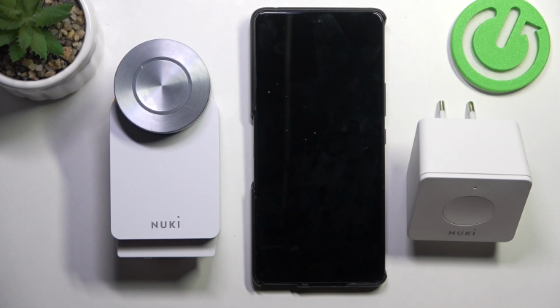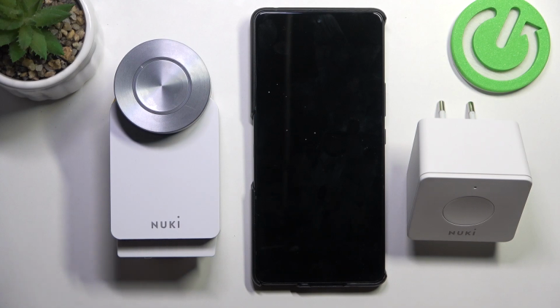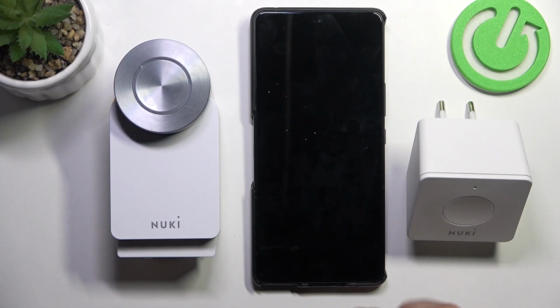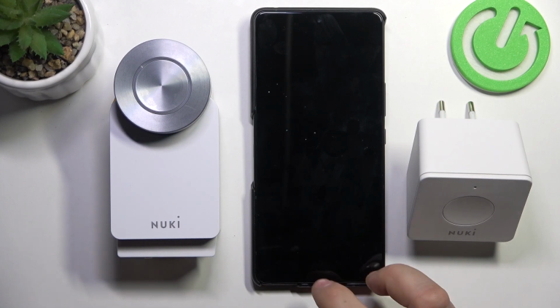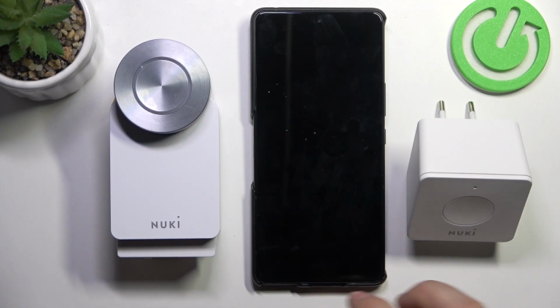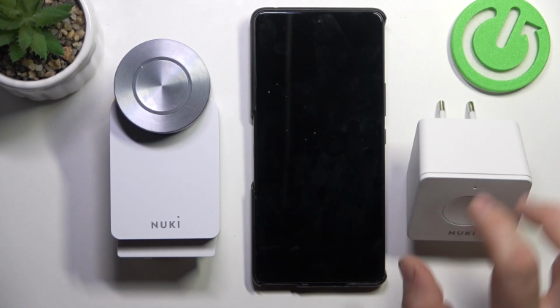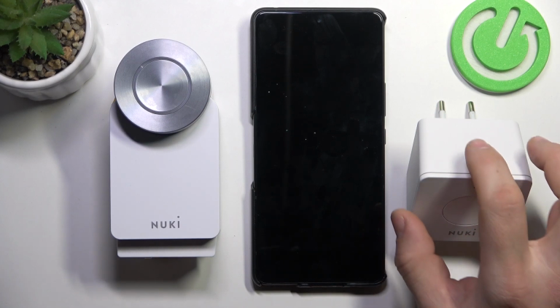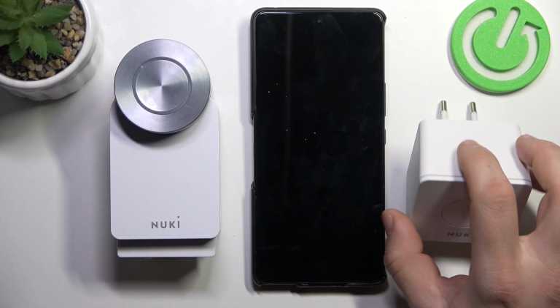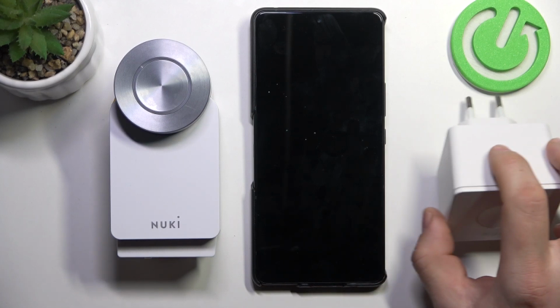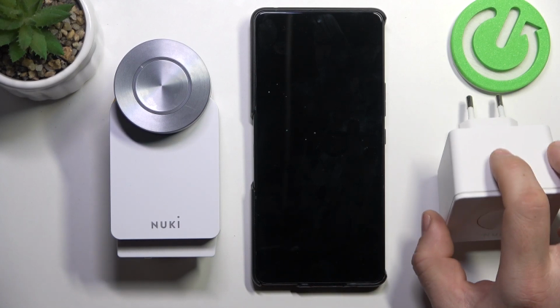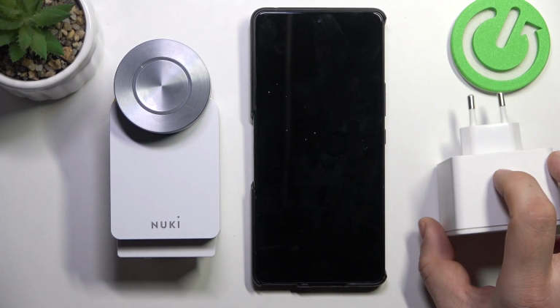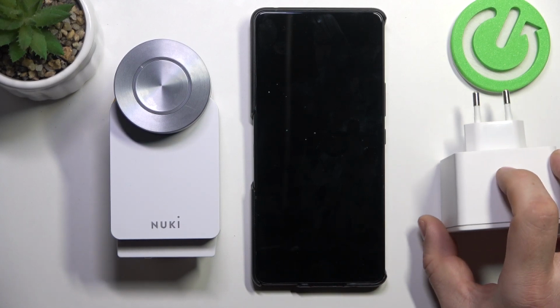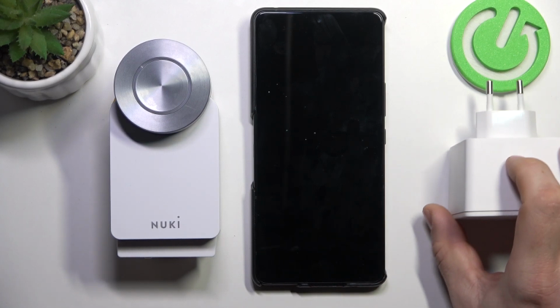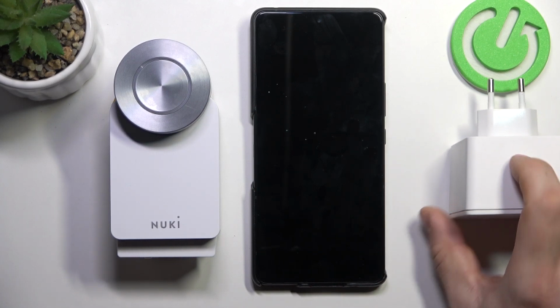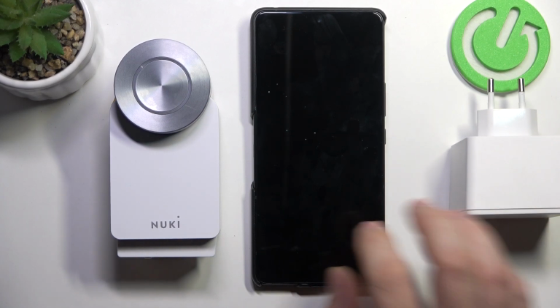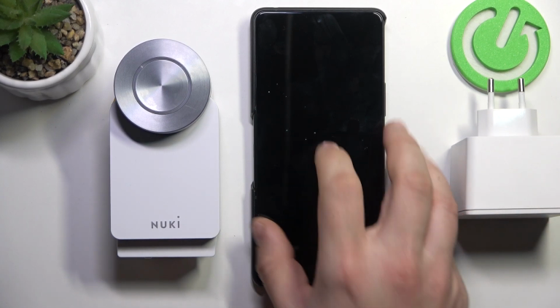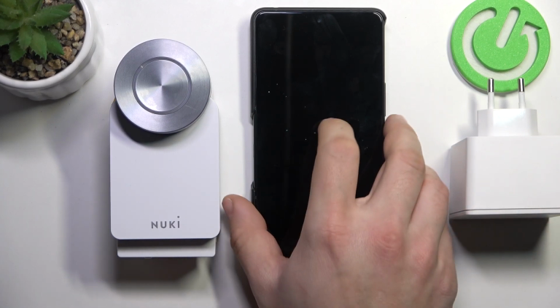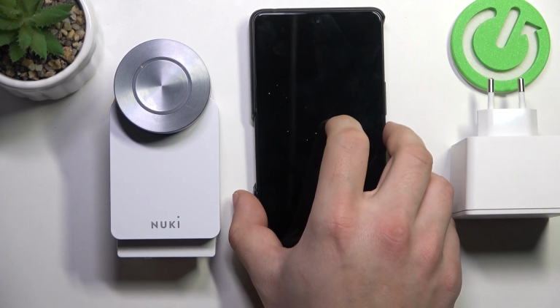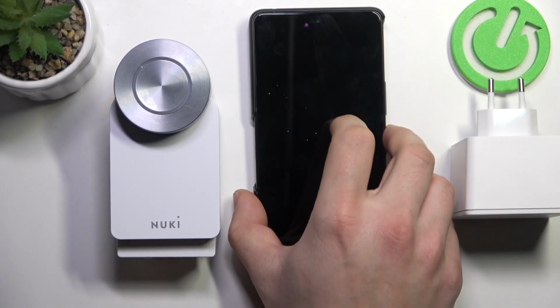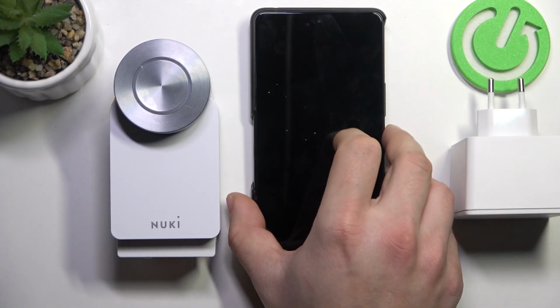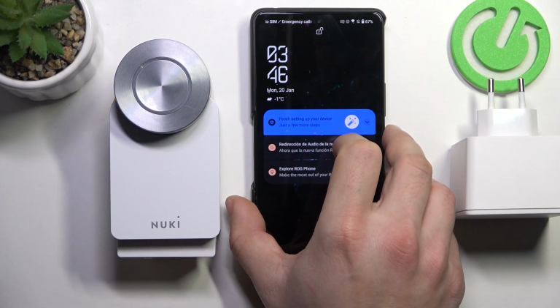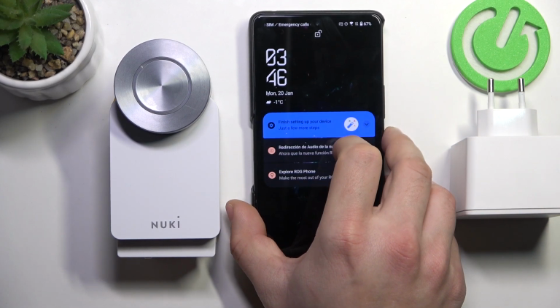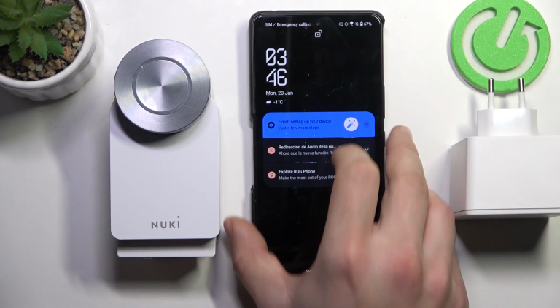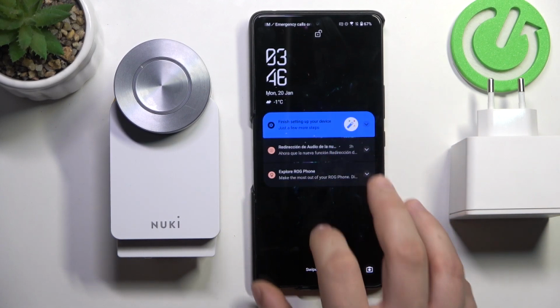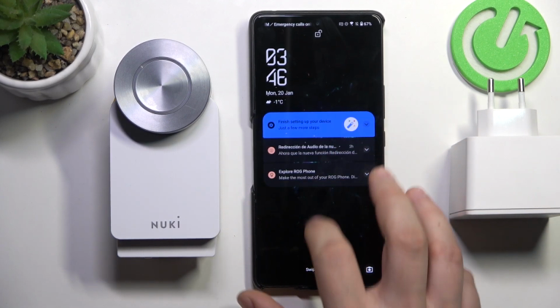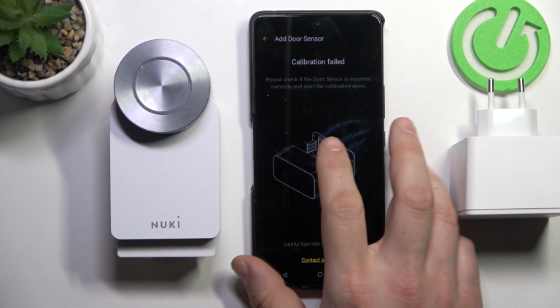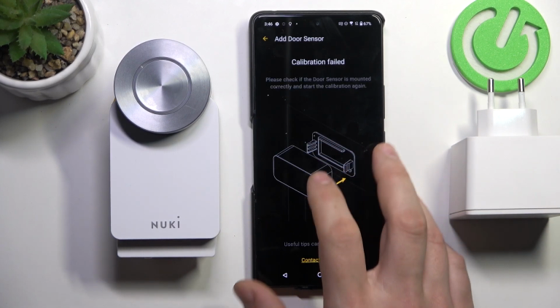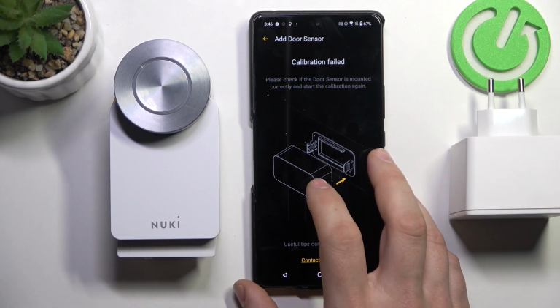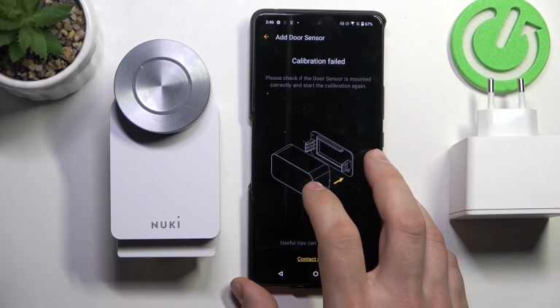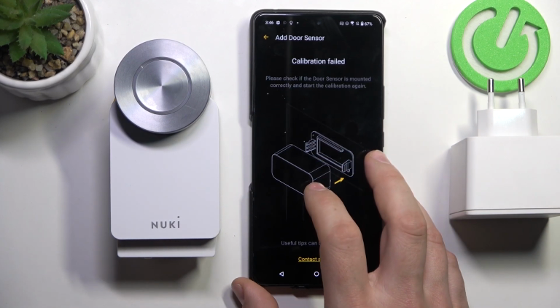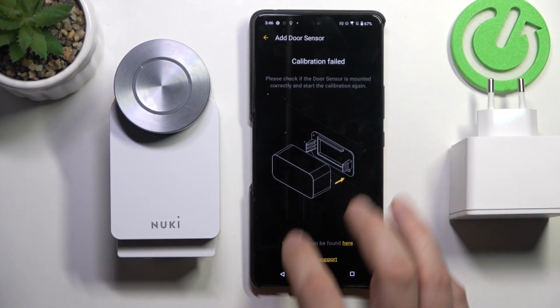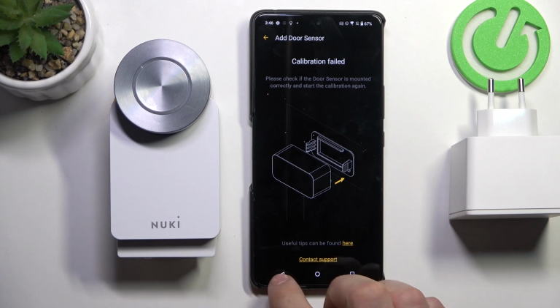Hello, in front of me I've got Nuki Smart Lock. In this video I'll show you how to connect and manage bridge.